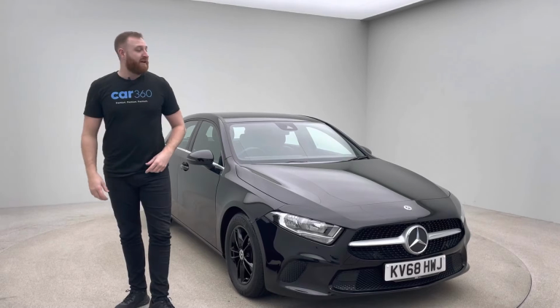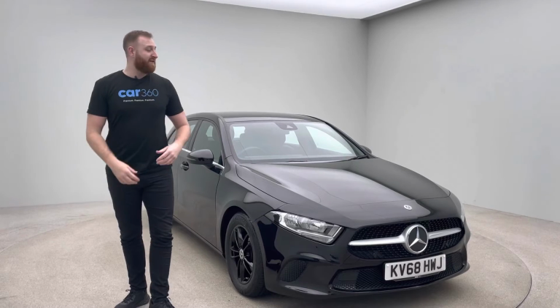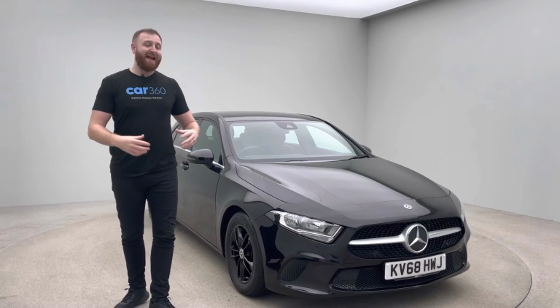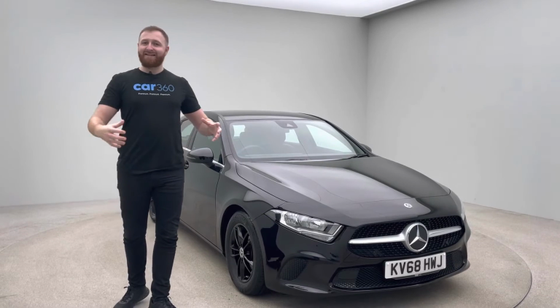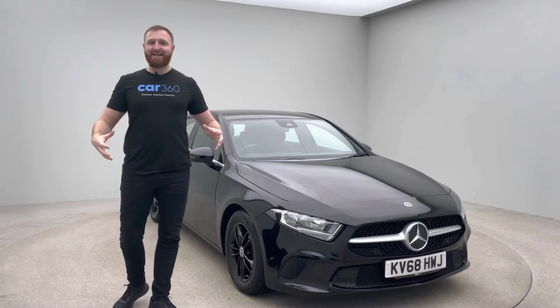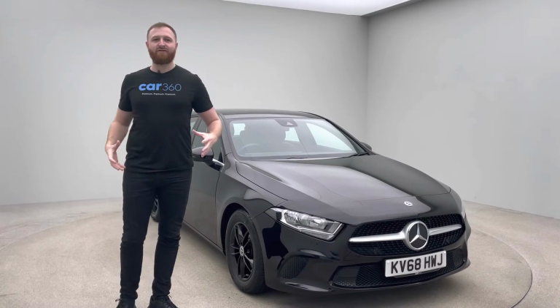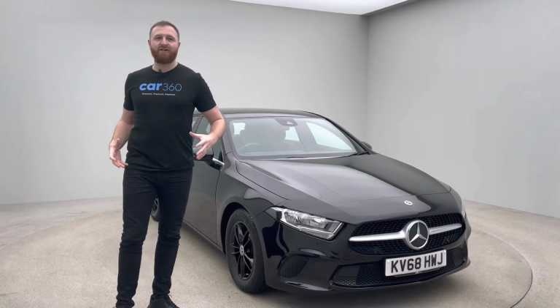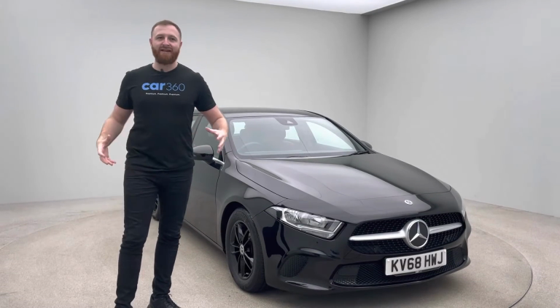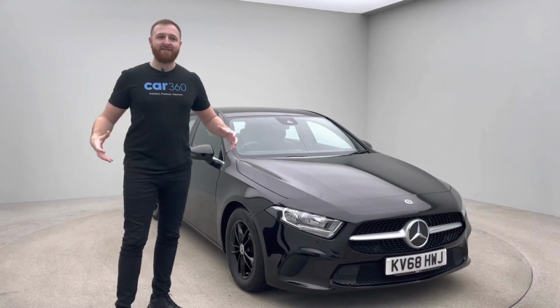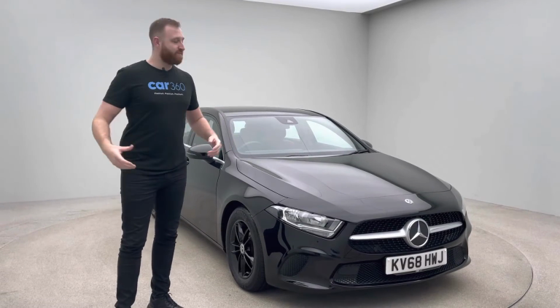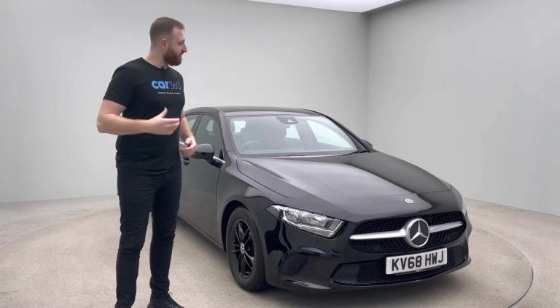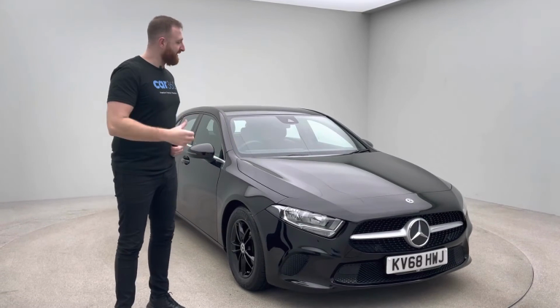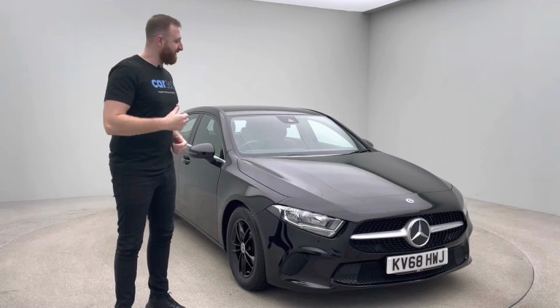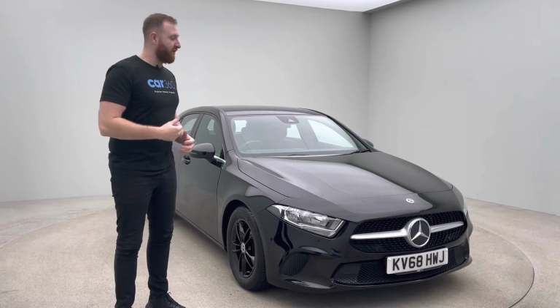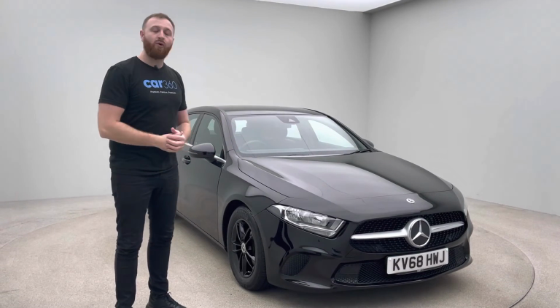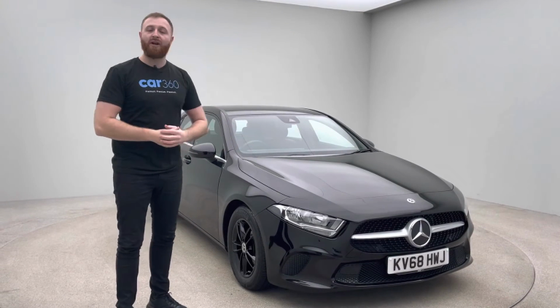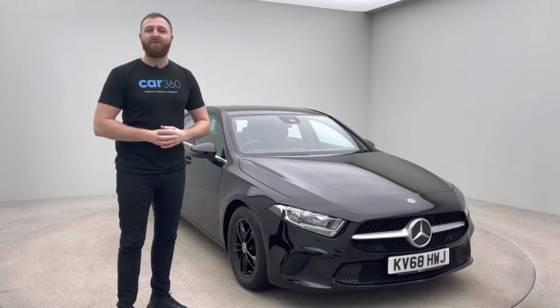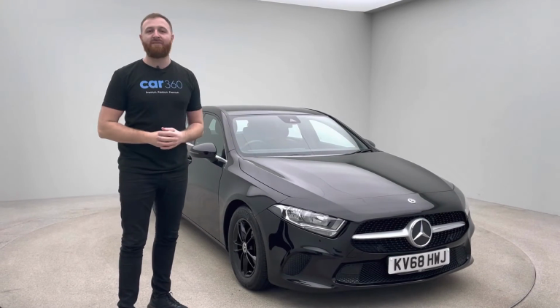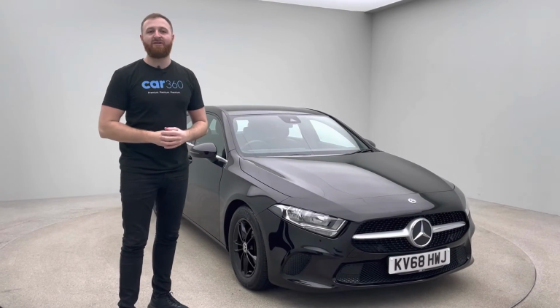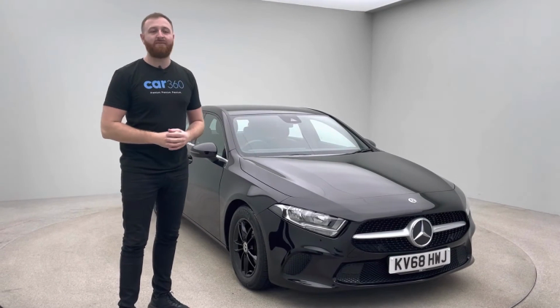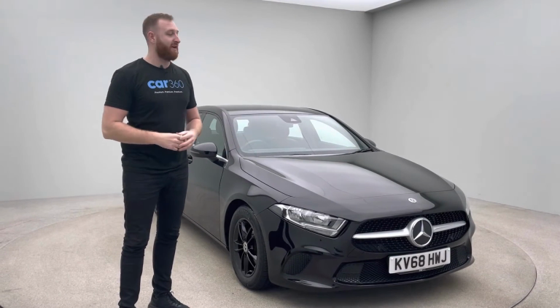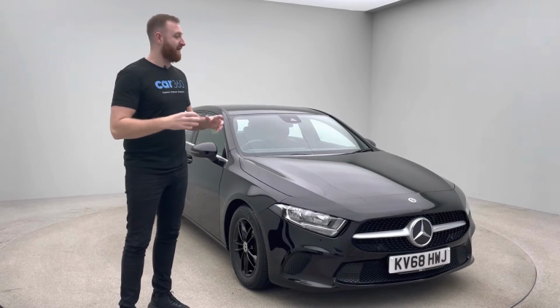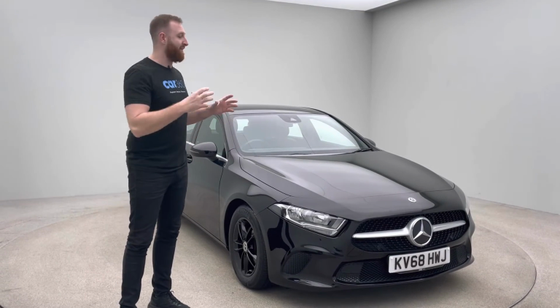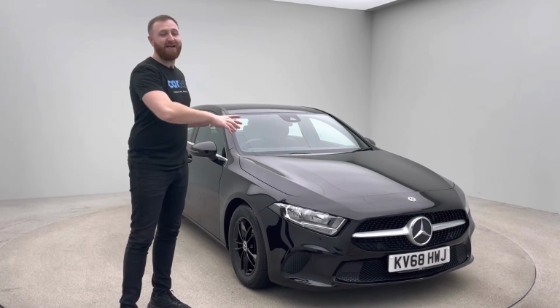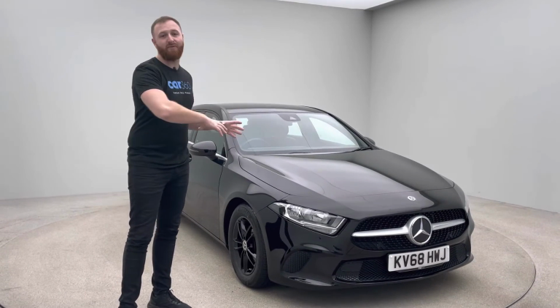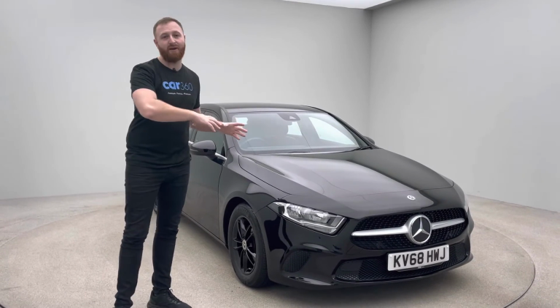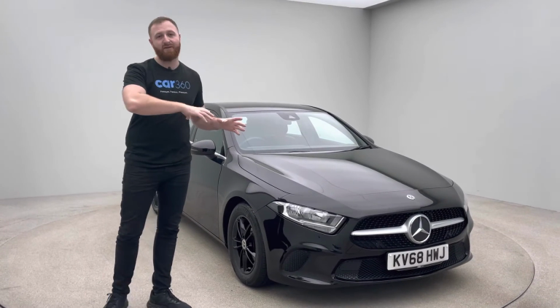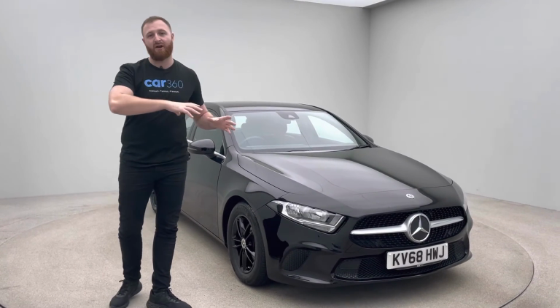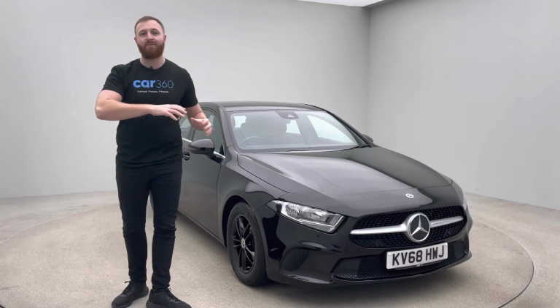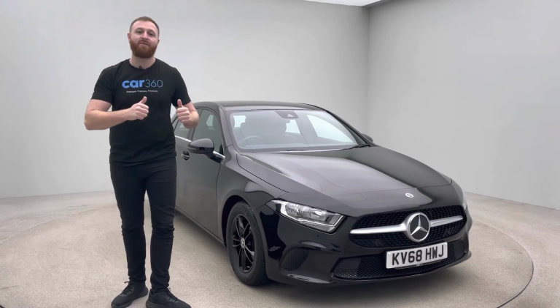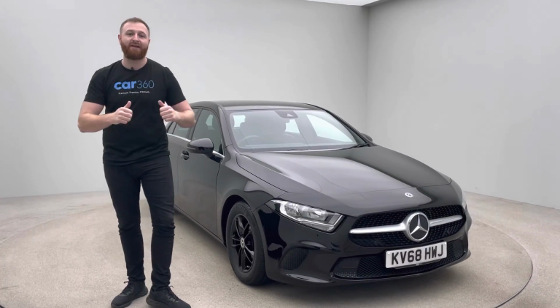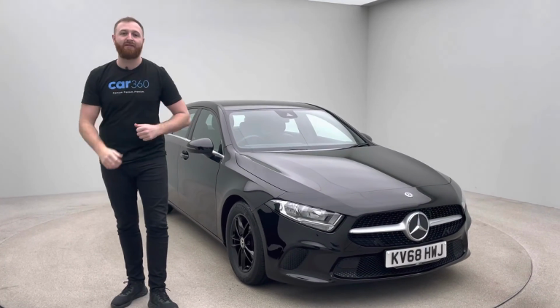If there's anything else that you need, please give me a call. My name is Sebastian and I'll be happy to help you out with this car. Thank you.